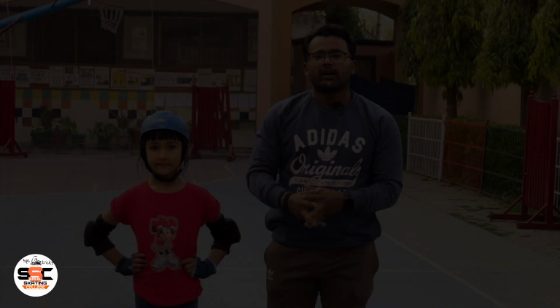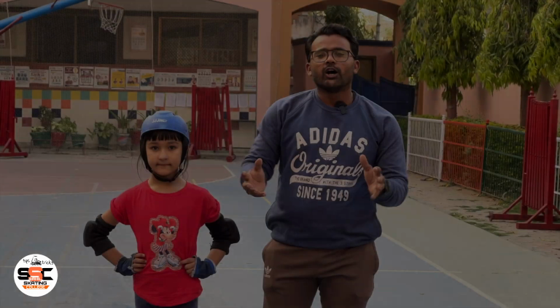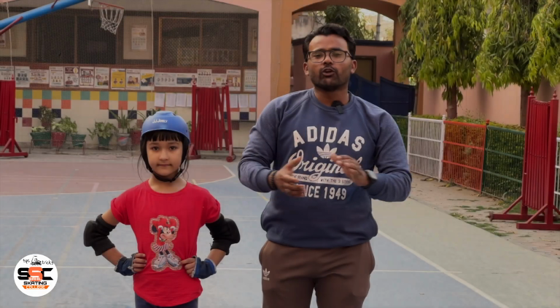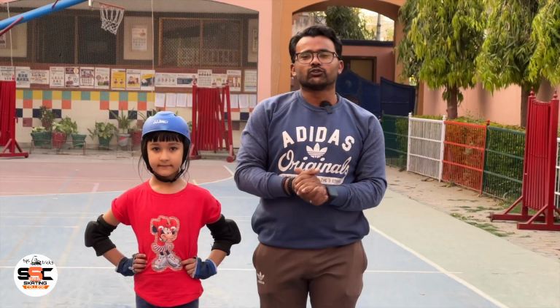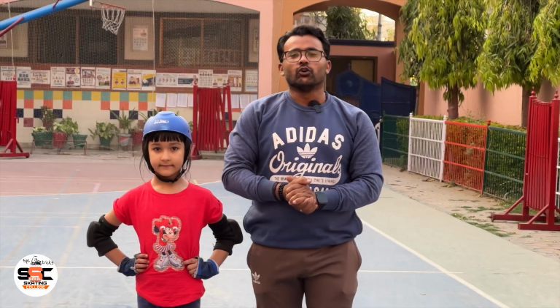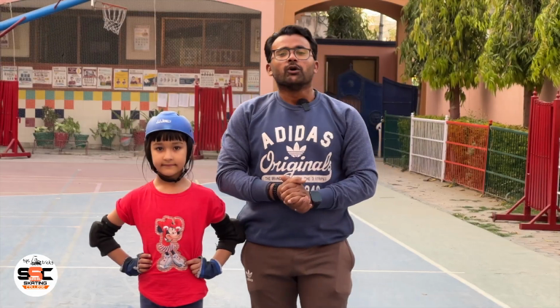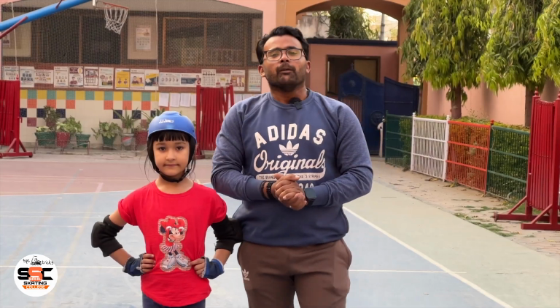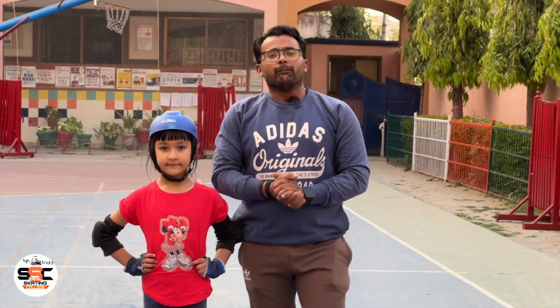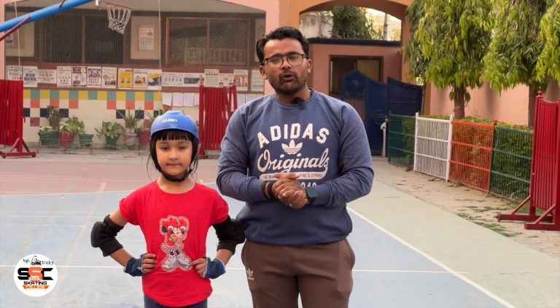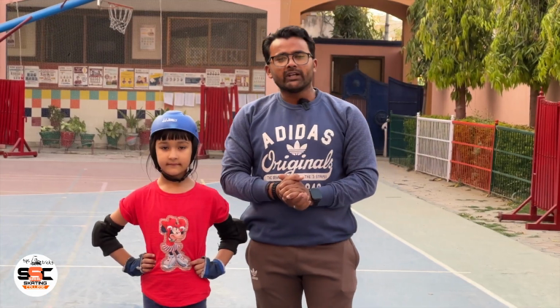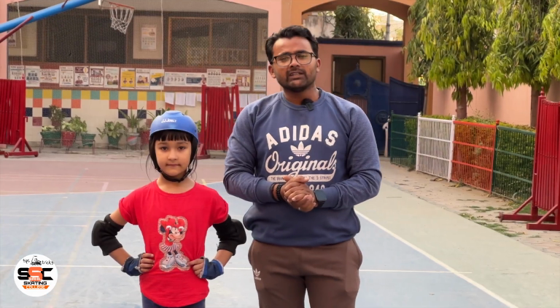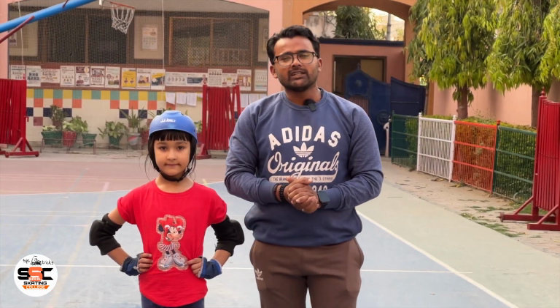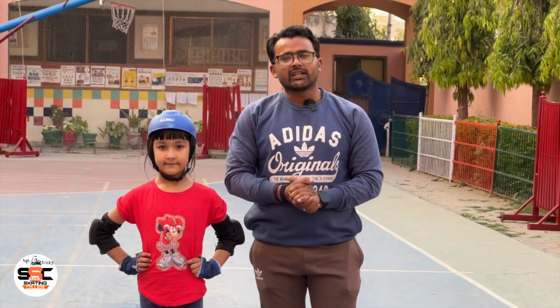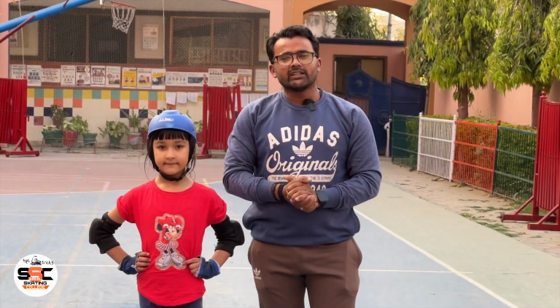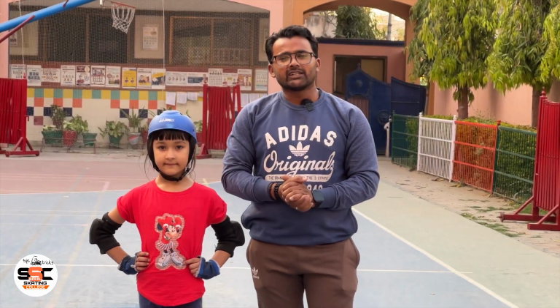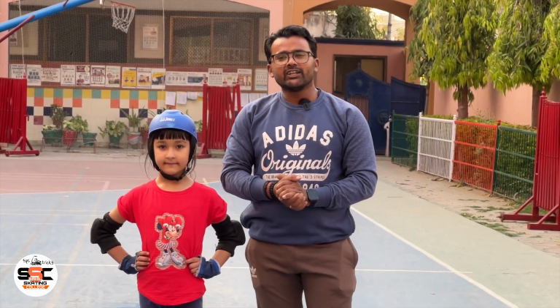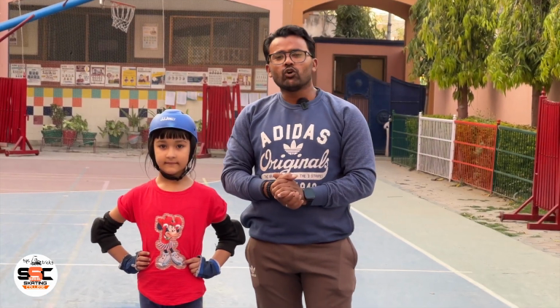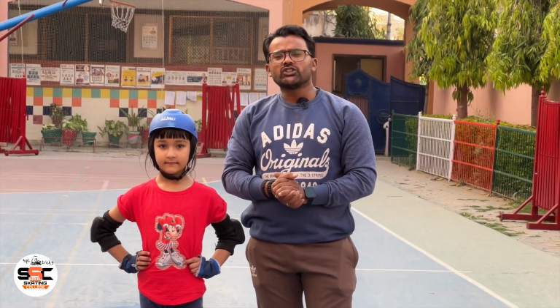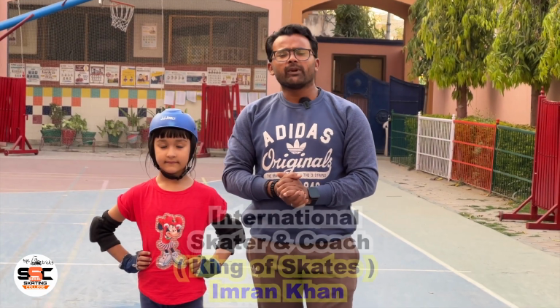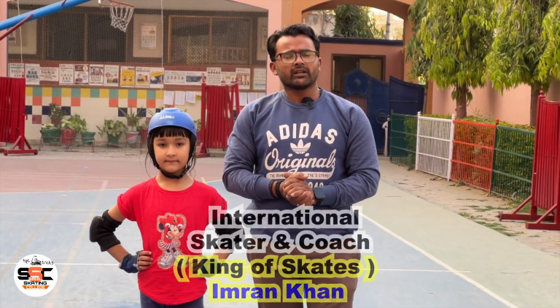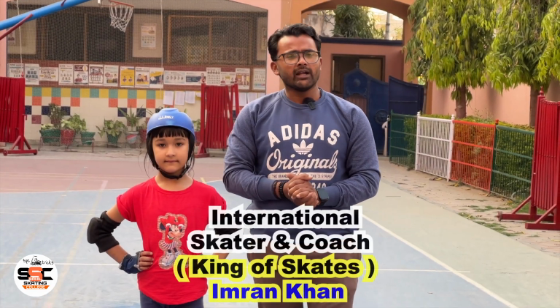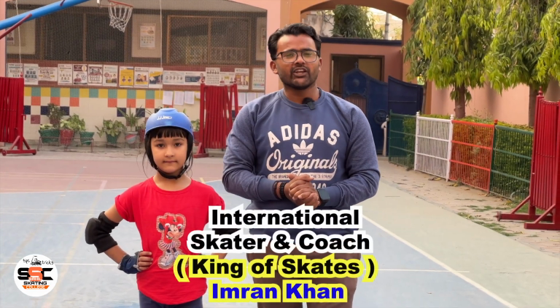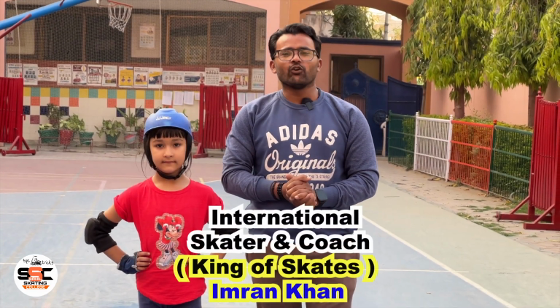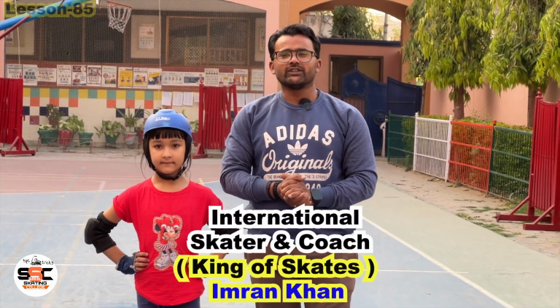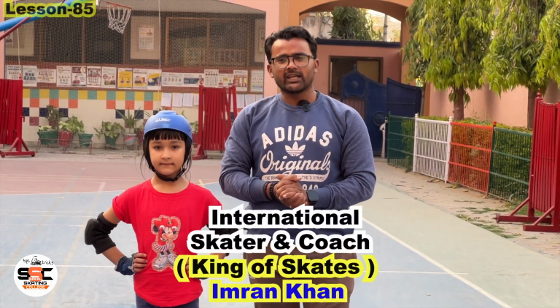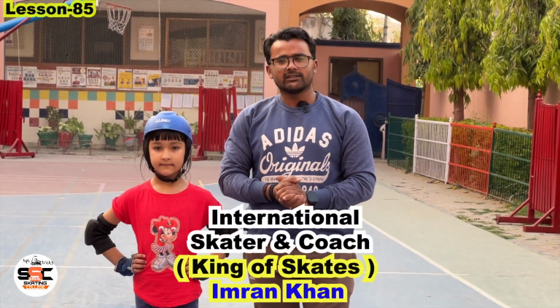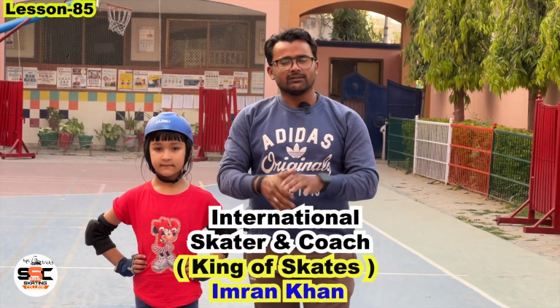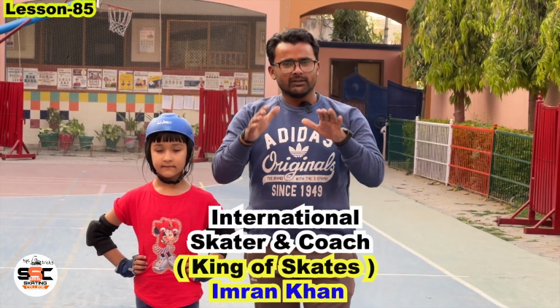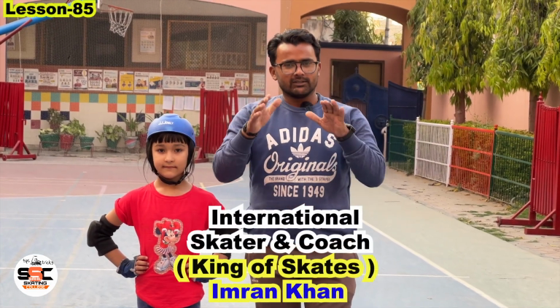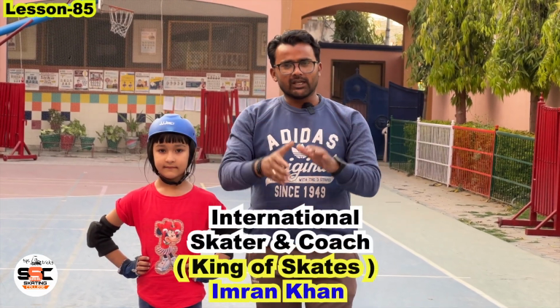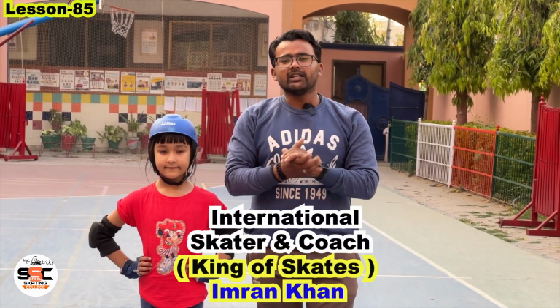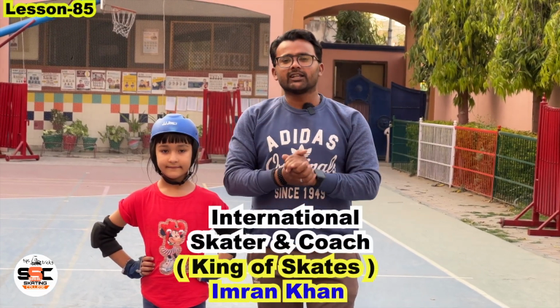Hello friends, I am international skater and skating coach Imran Khan, King of Skates, from Style Skating.